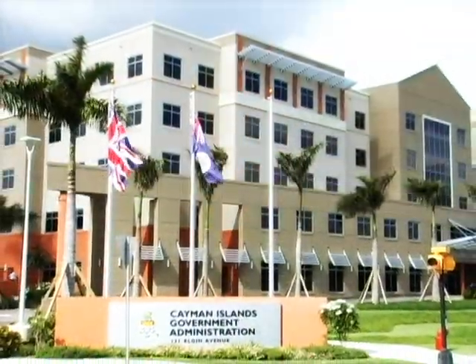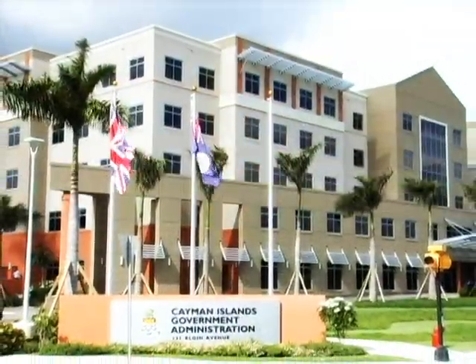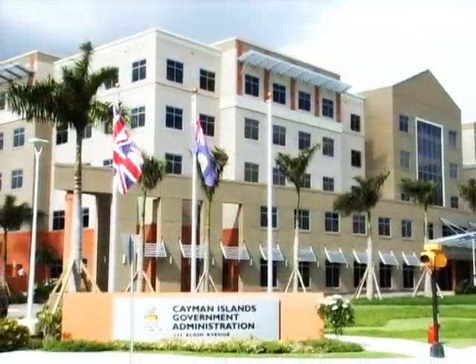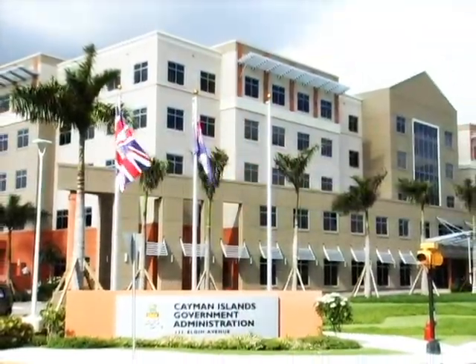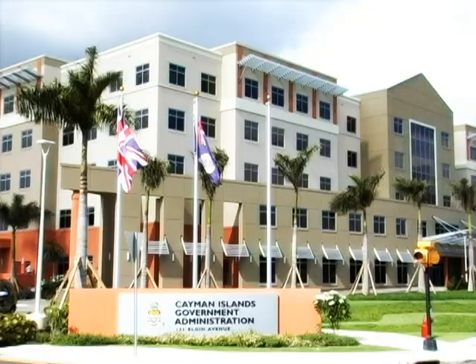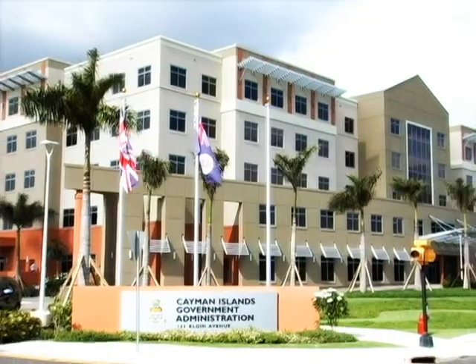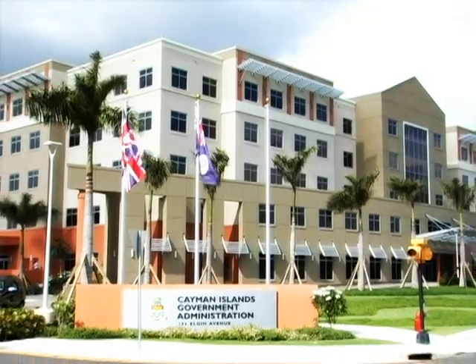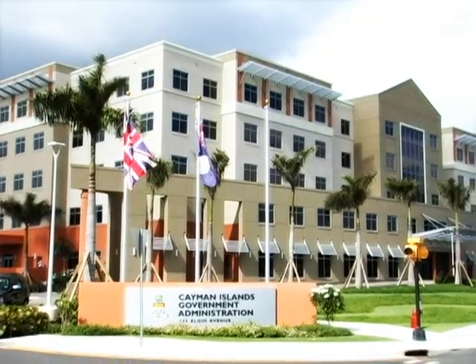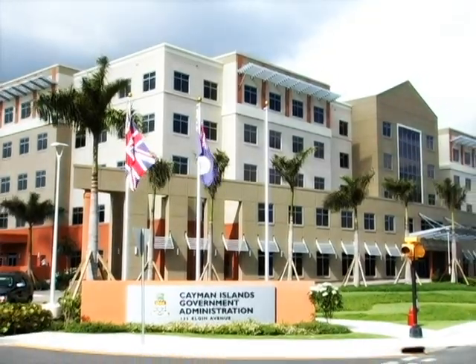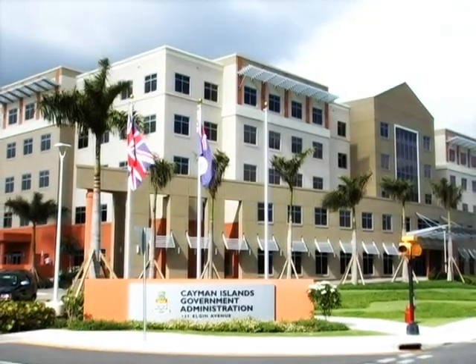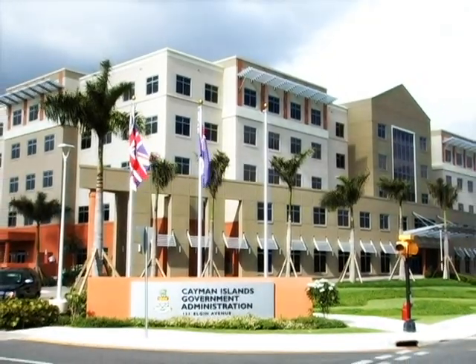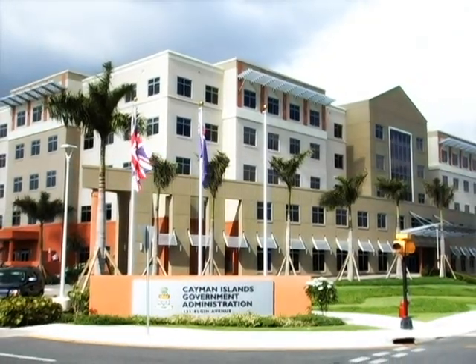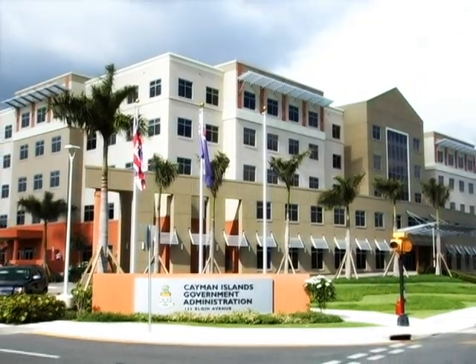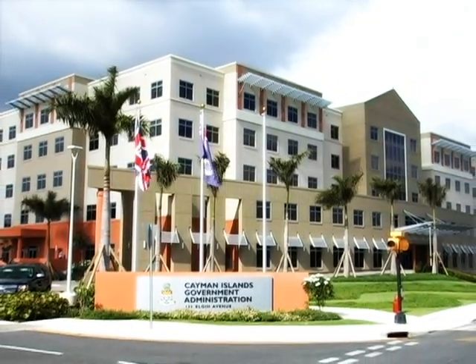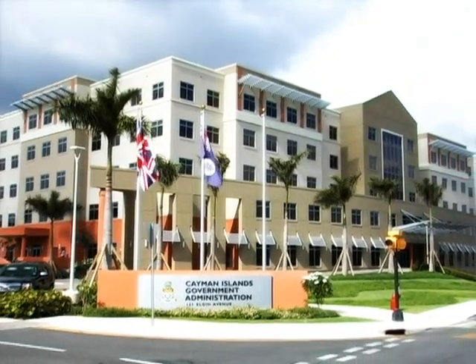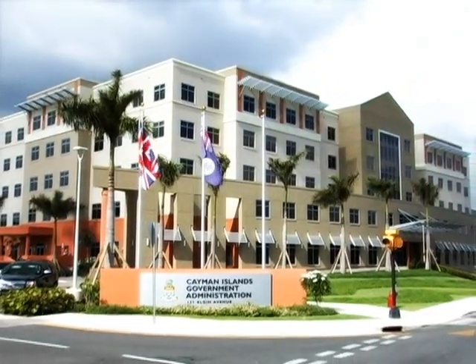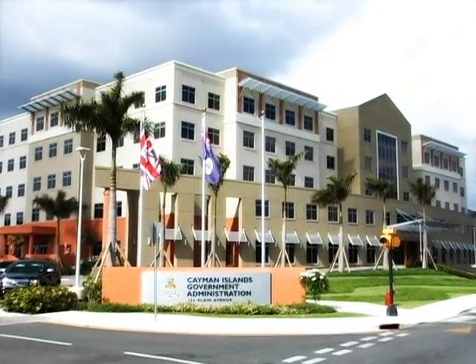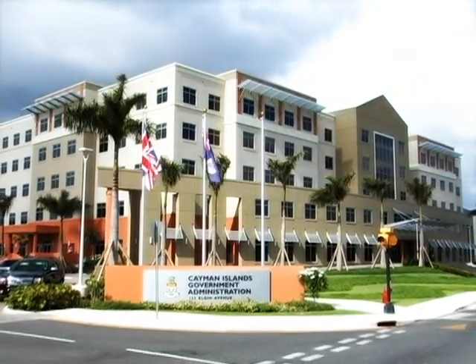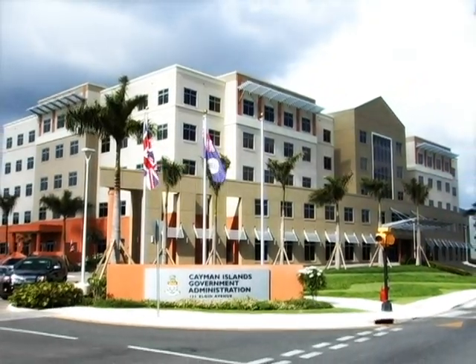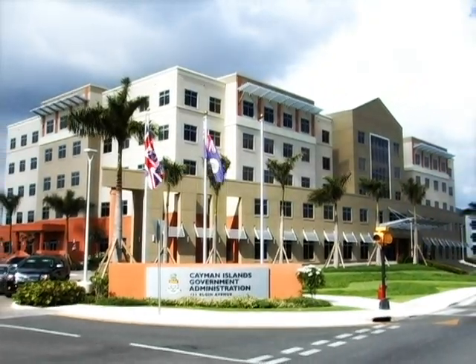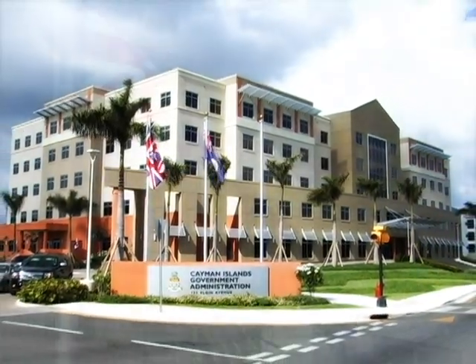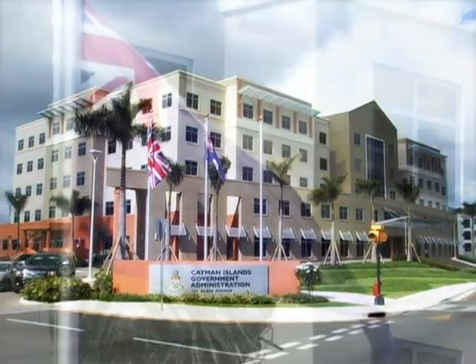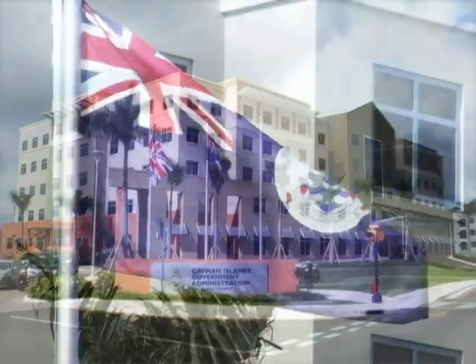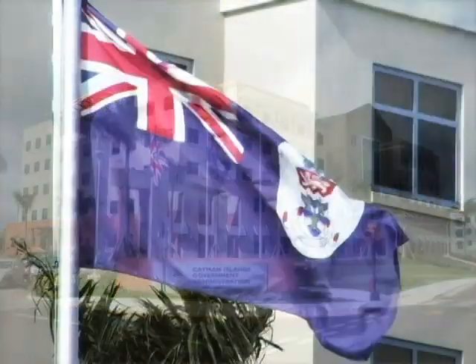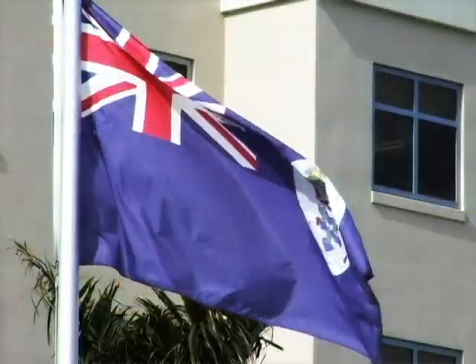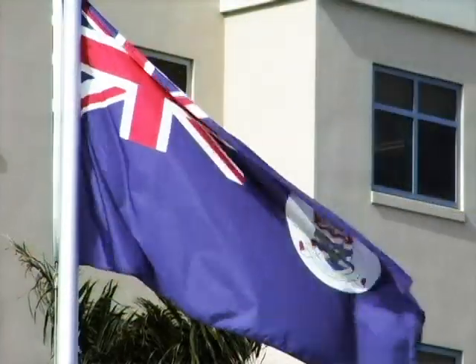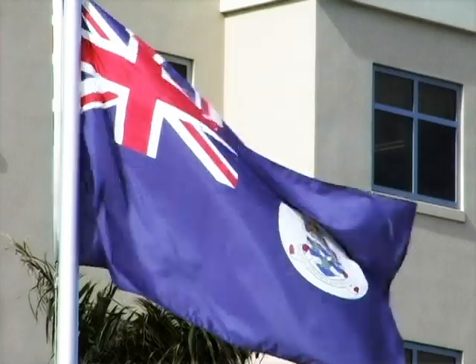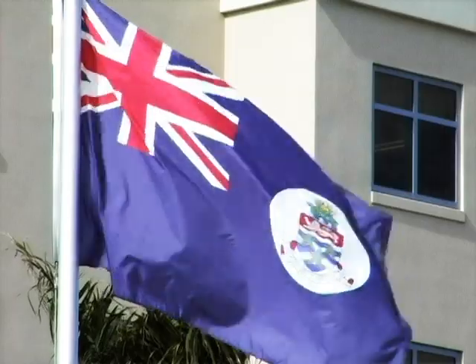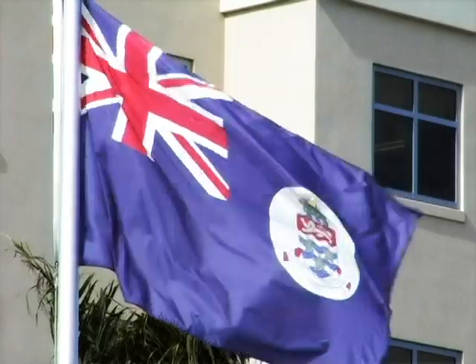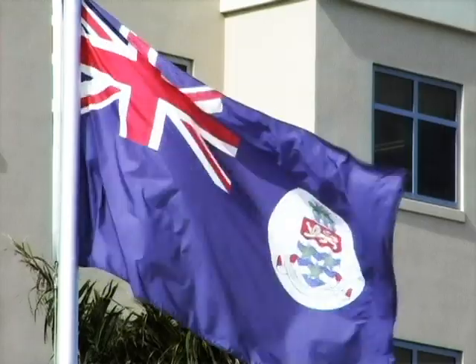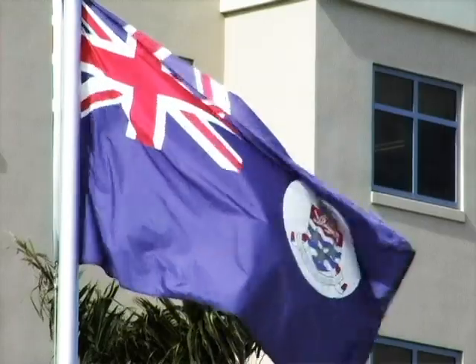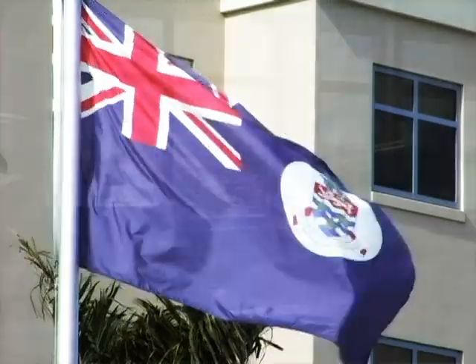The new government administration building was designed with a number of features which allow government to be more efficient with its time, energy and finances.